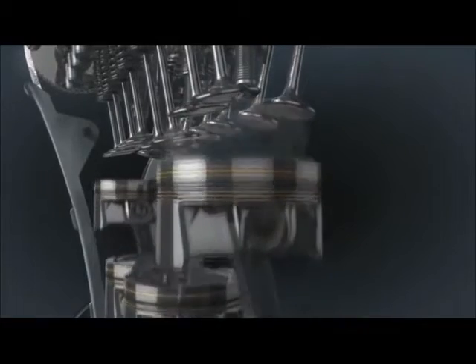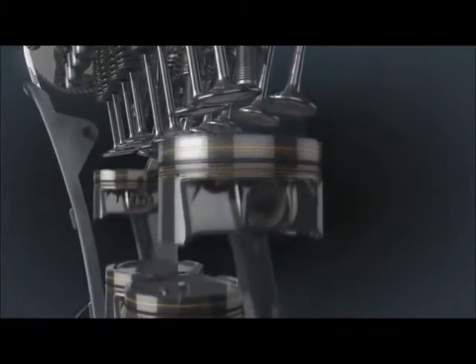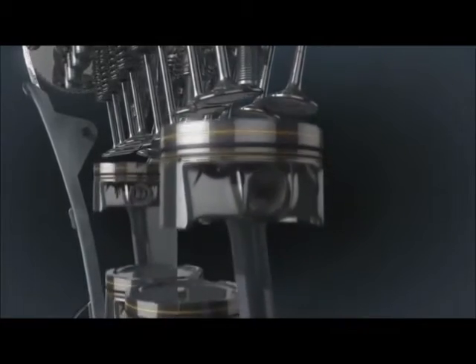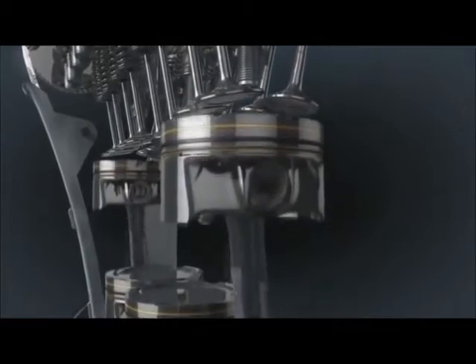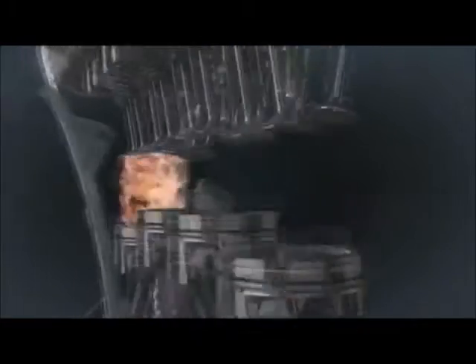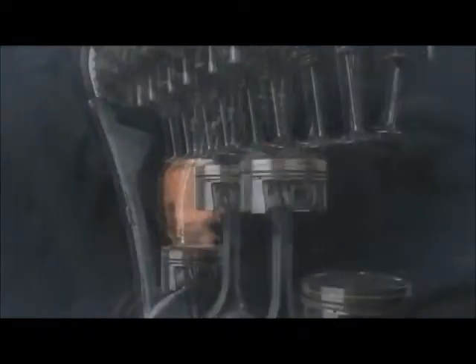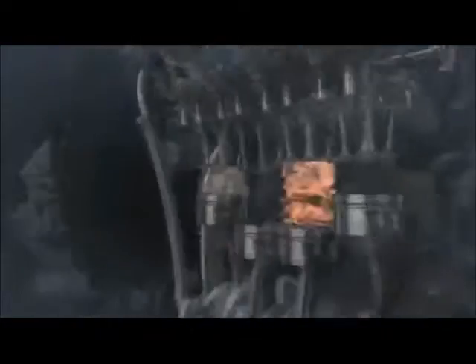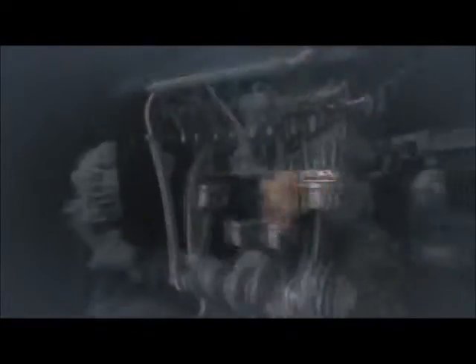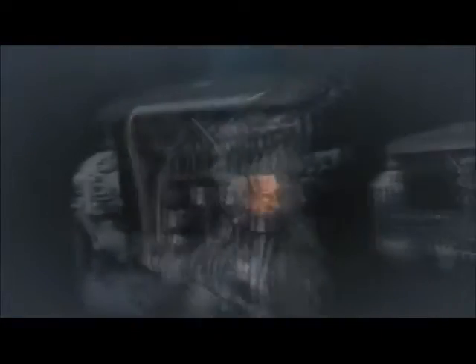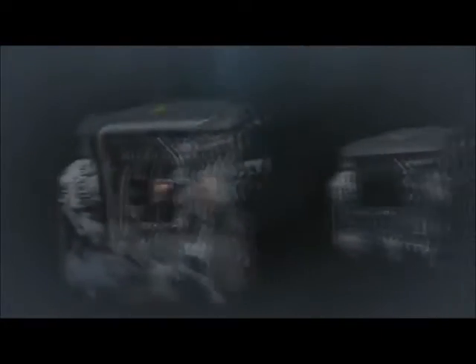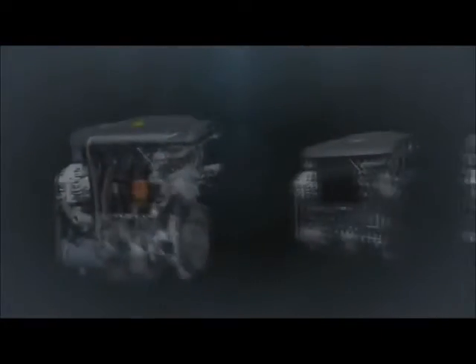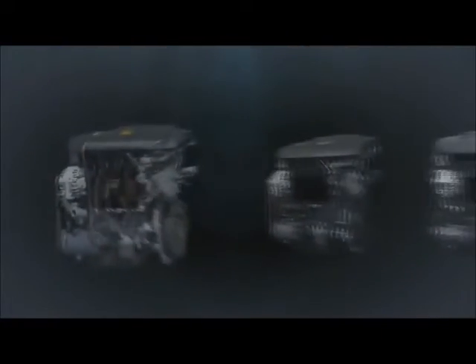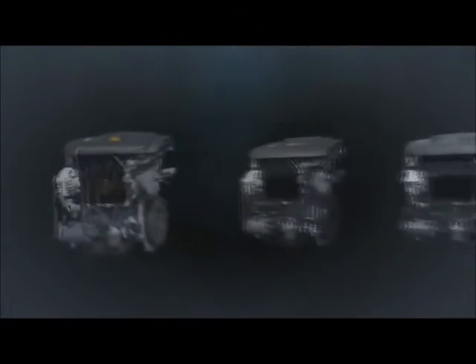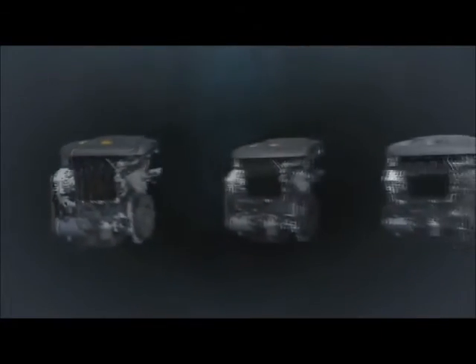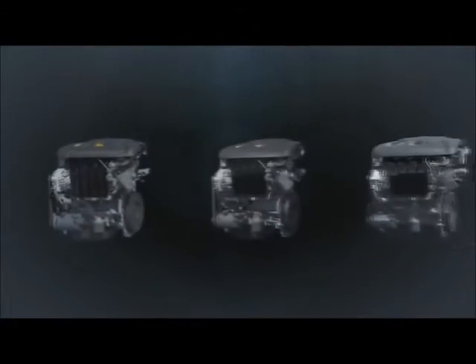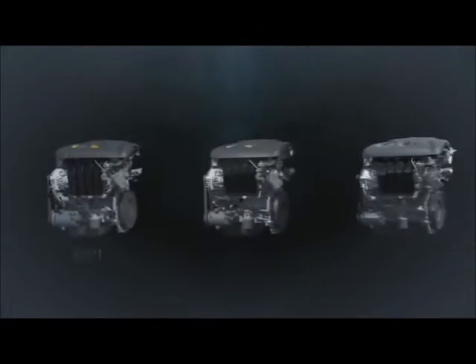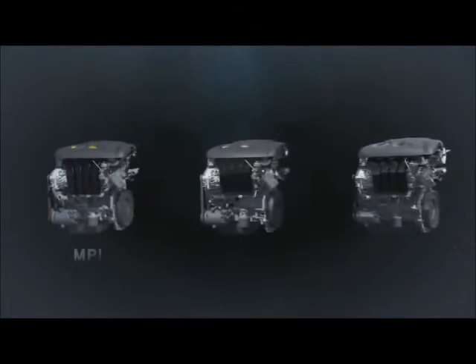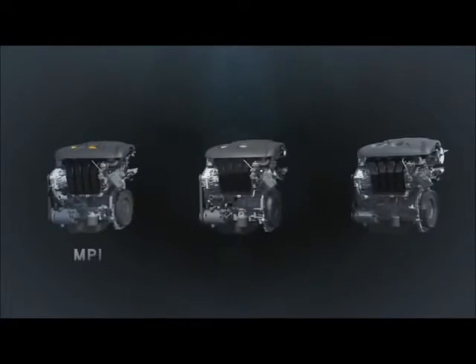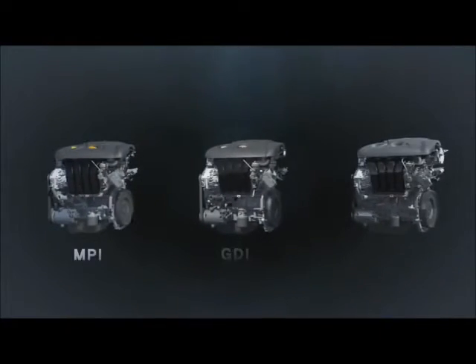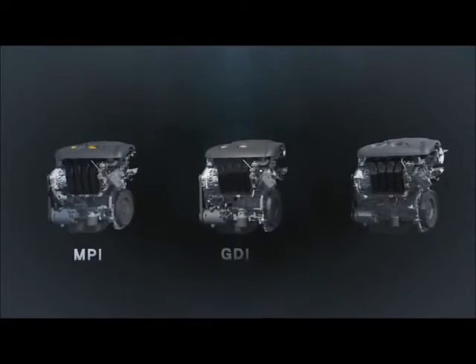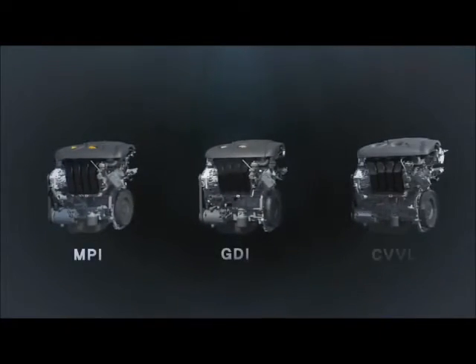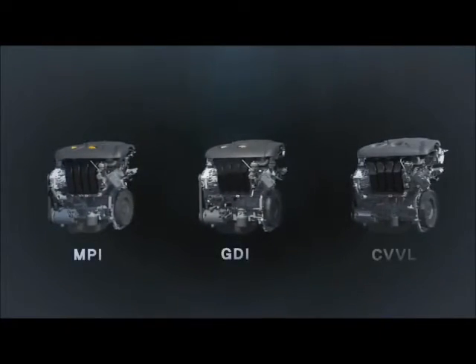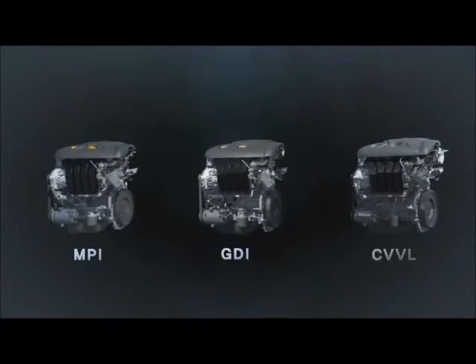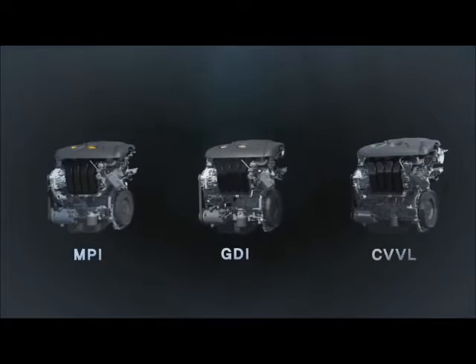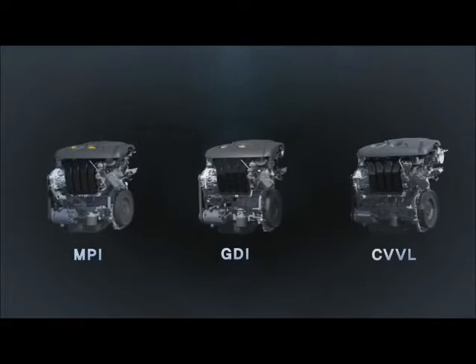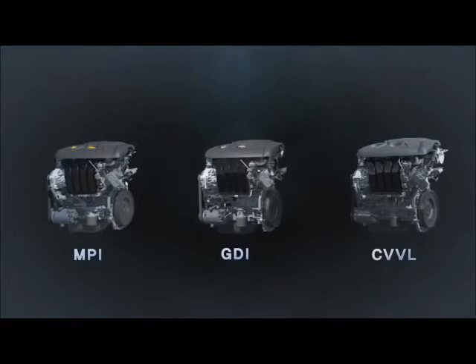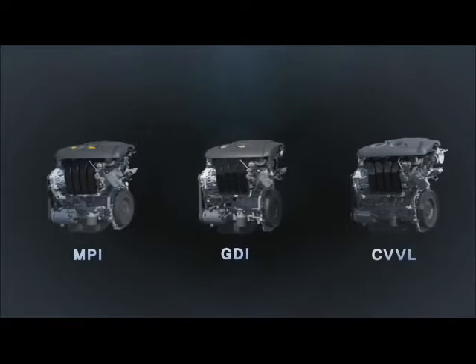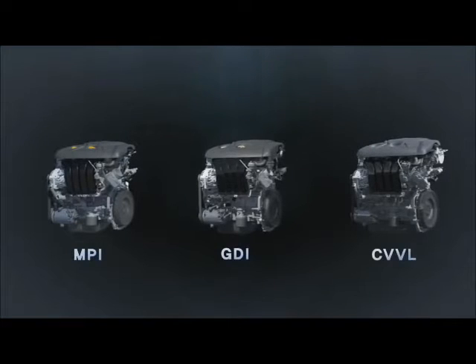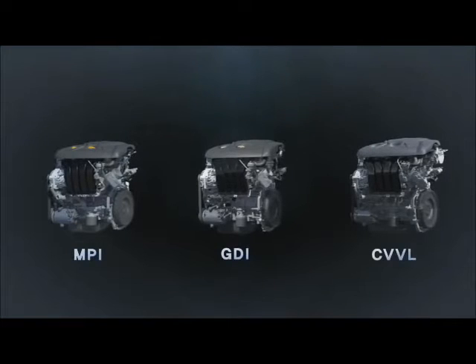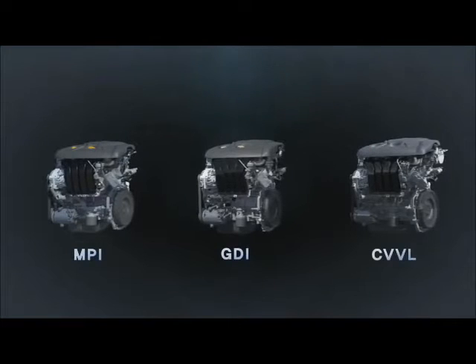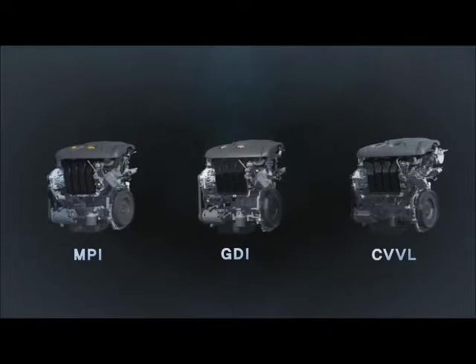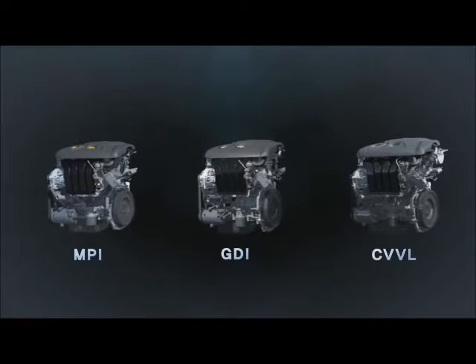The derivative engines — the GDI and CVVL engines — are based on an MPI engine to satisfy consumers' needs.